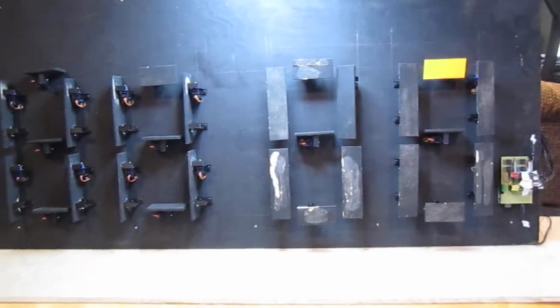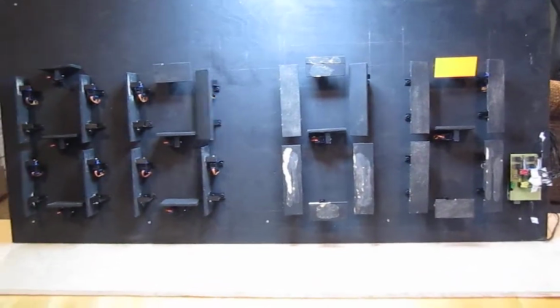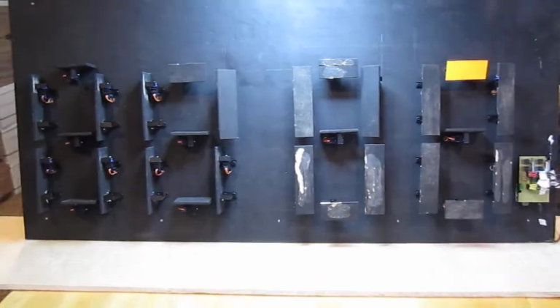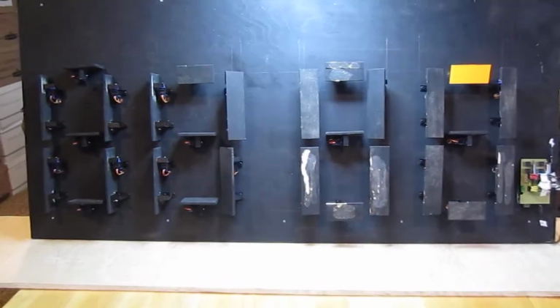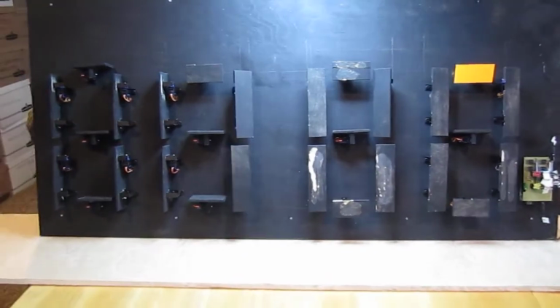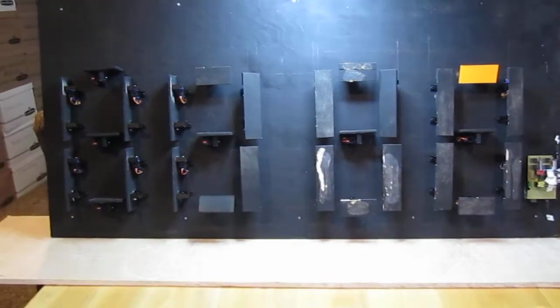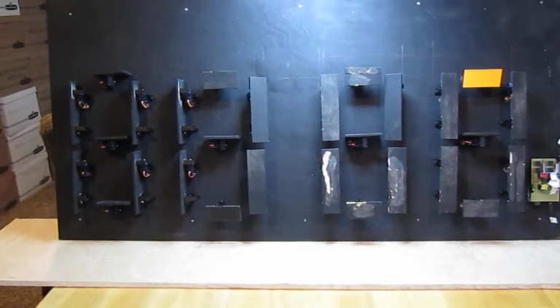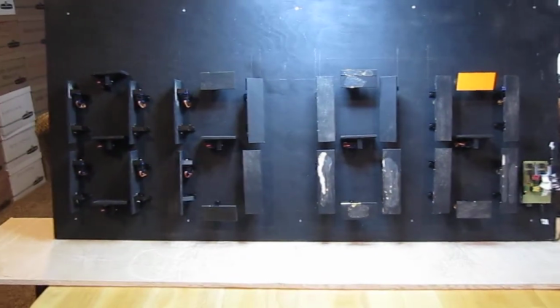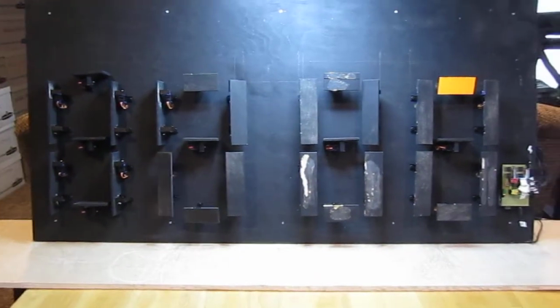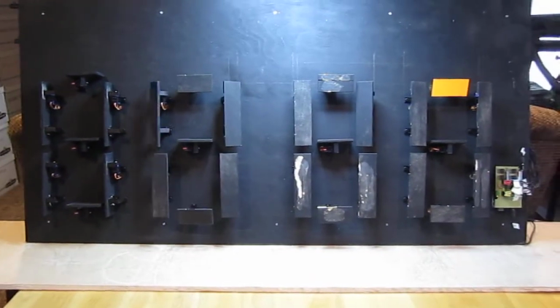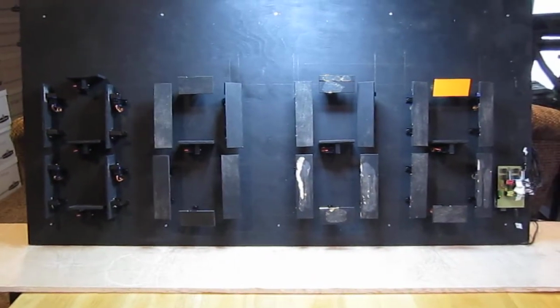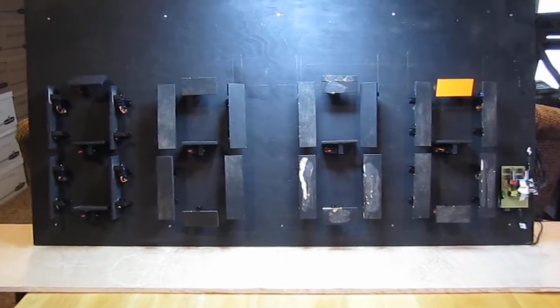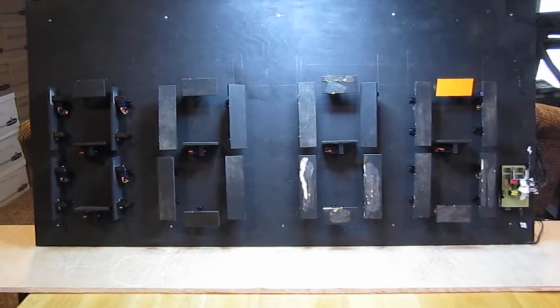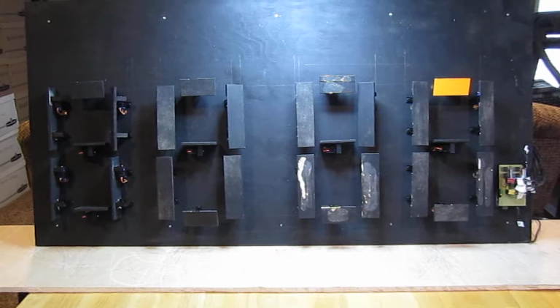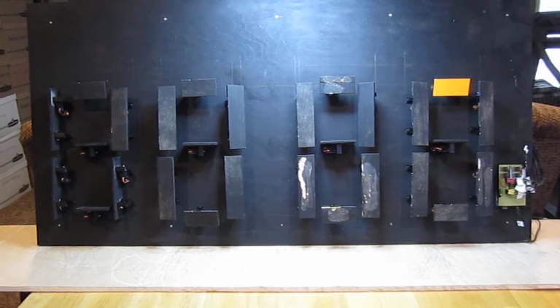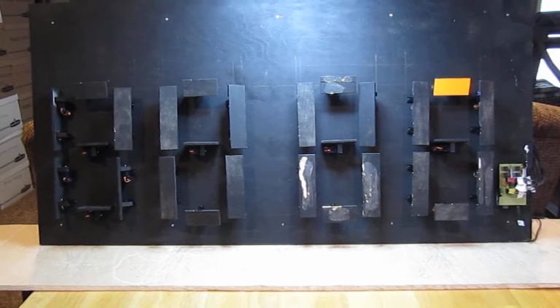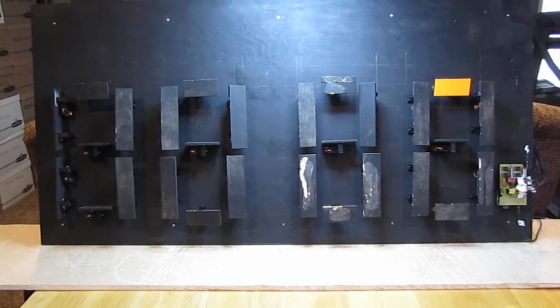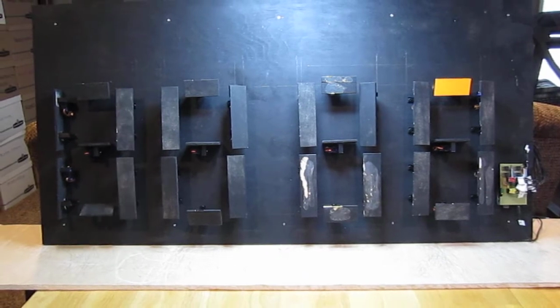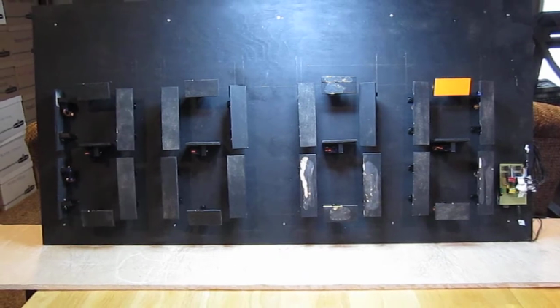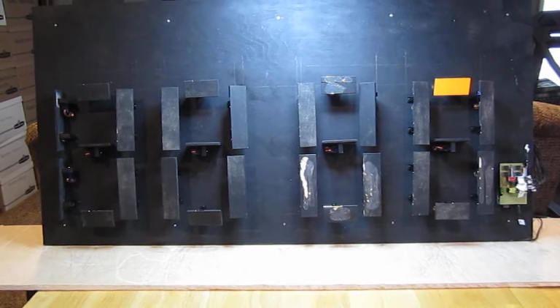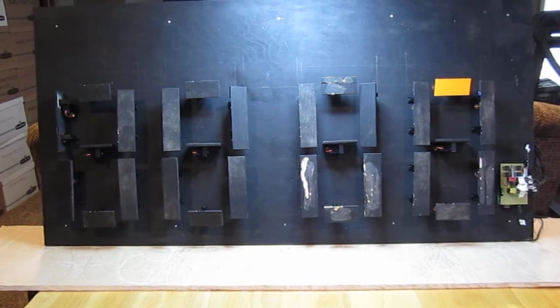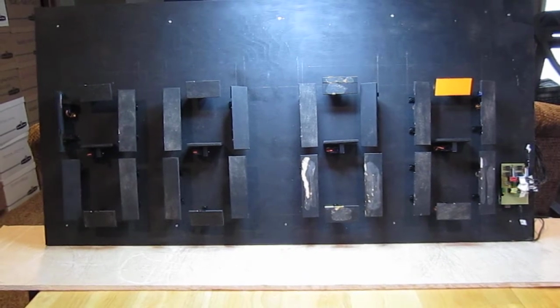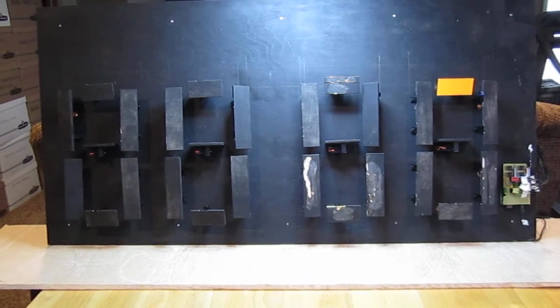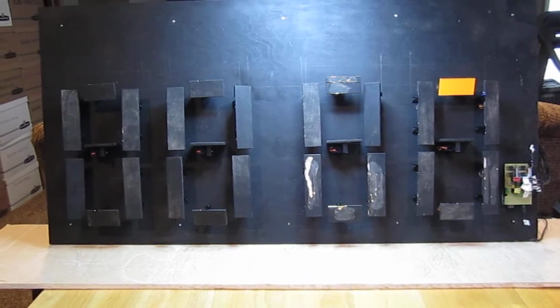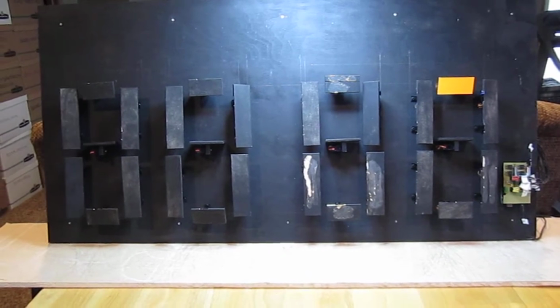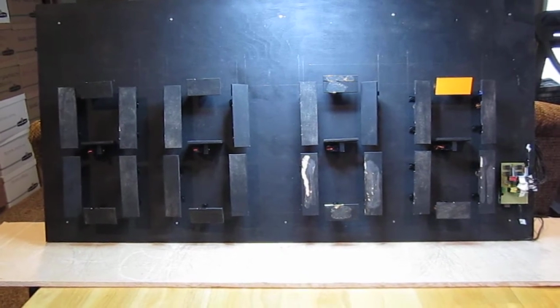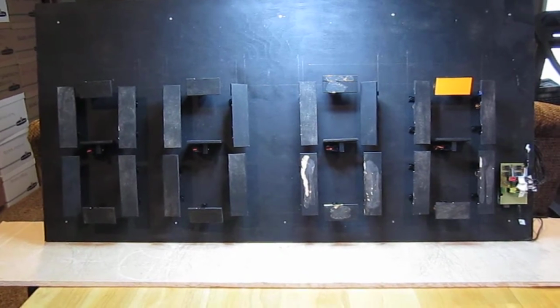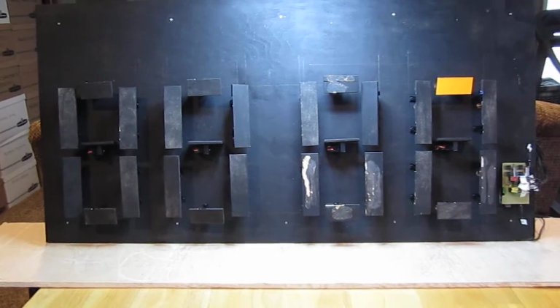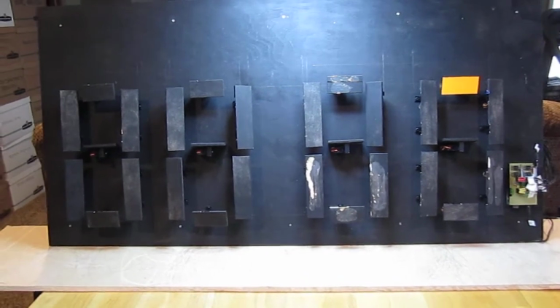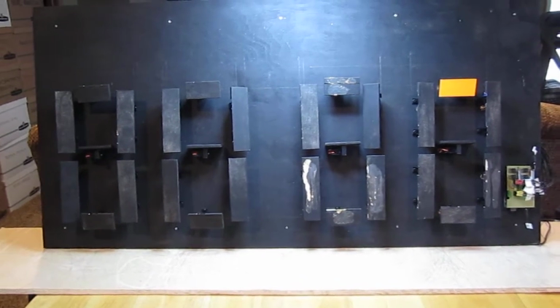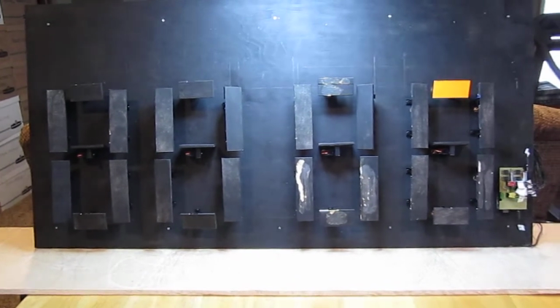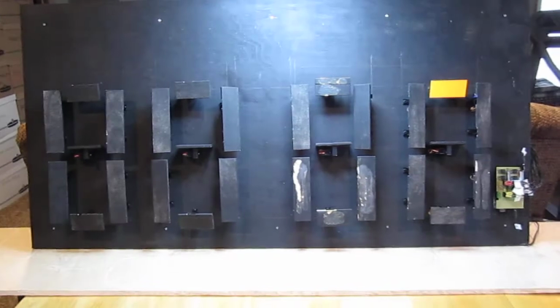That's a zero on the right side, and all the other ones are following suit. They are basically counting on all four digits at the same time, so they're all zero now.